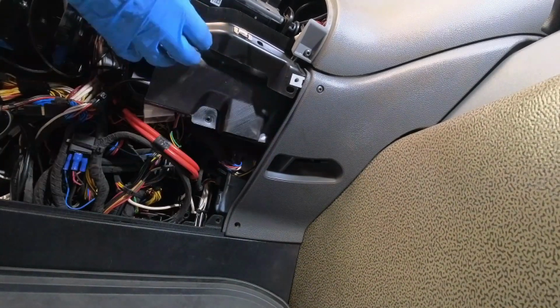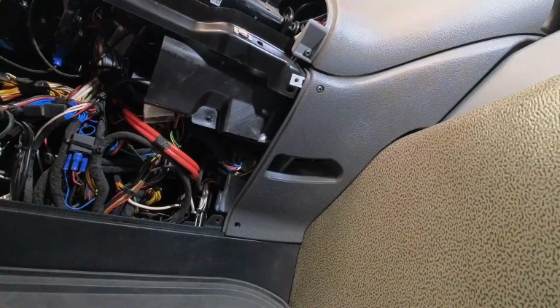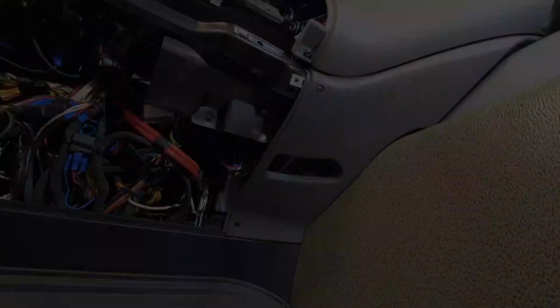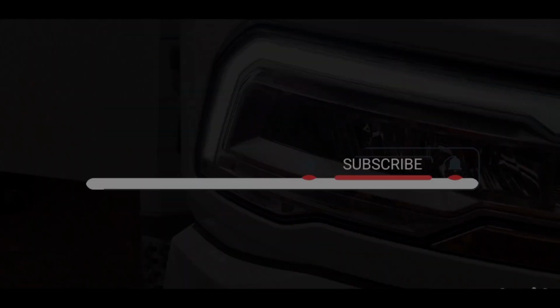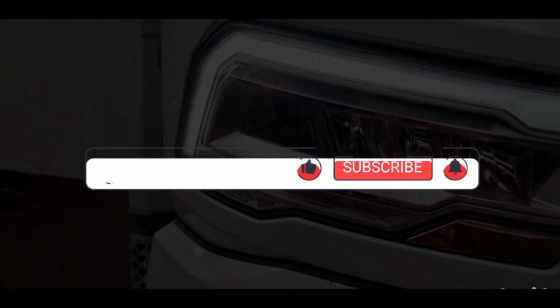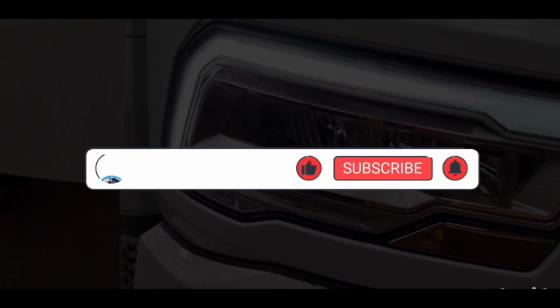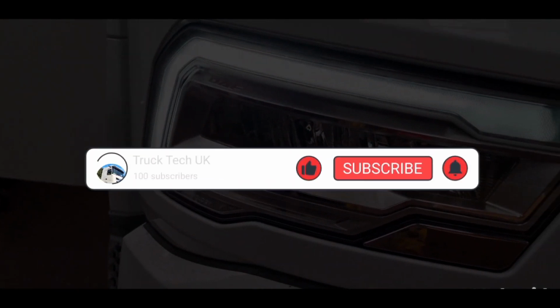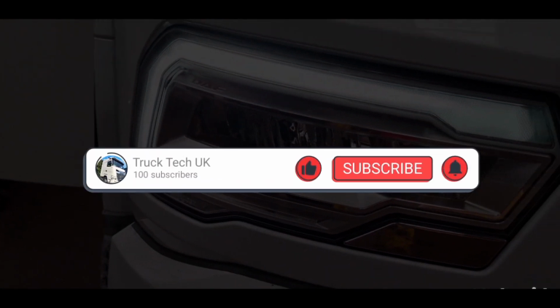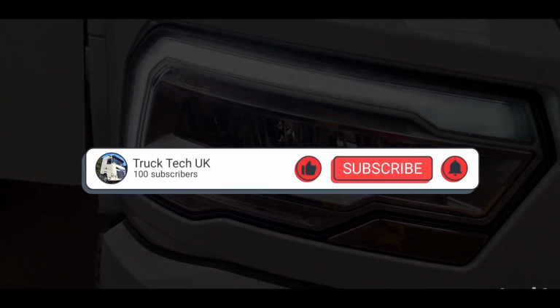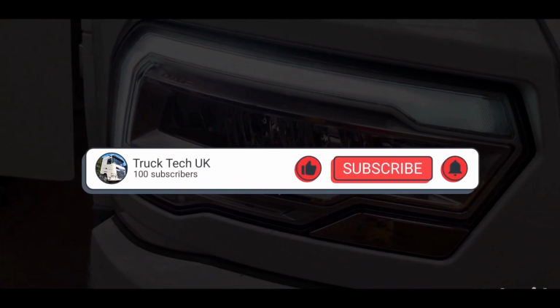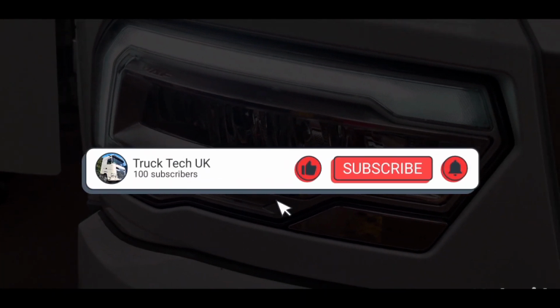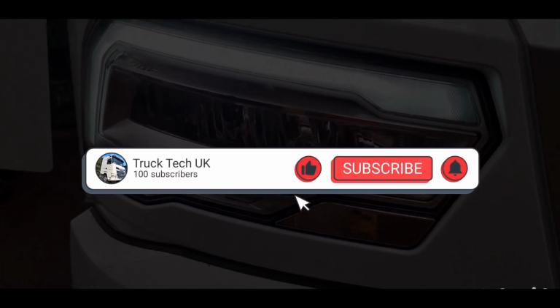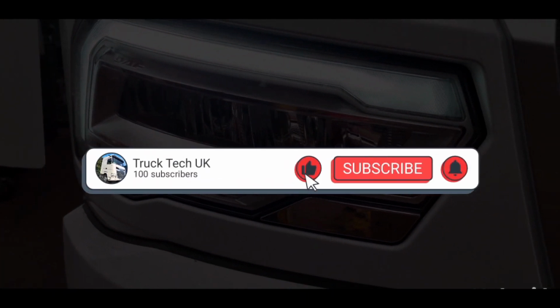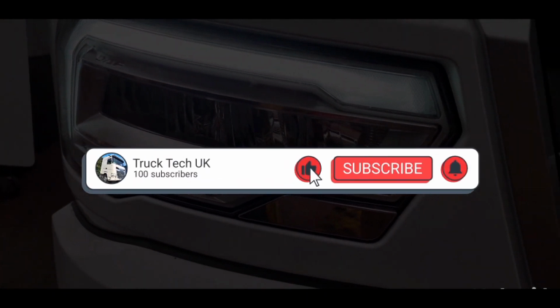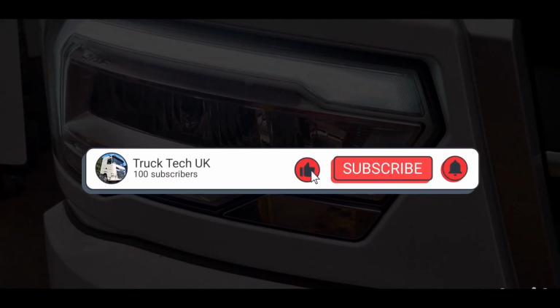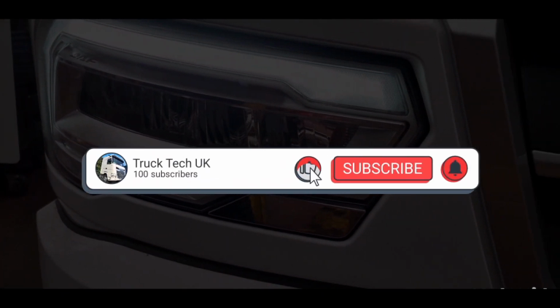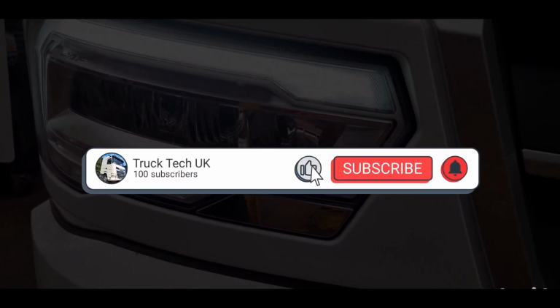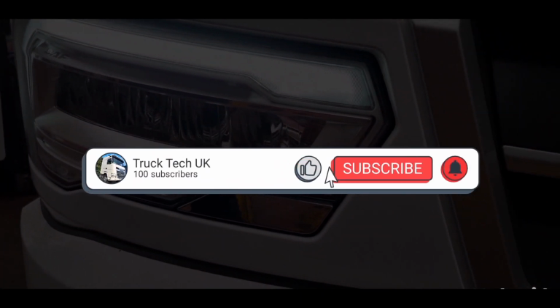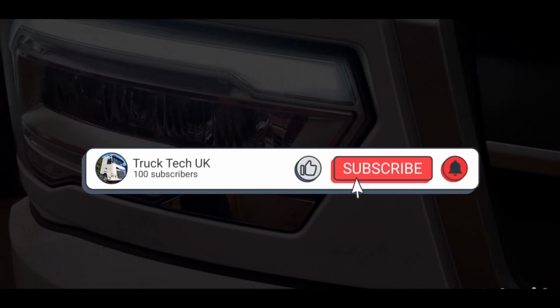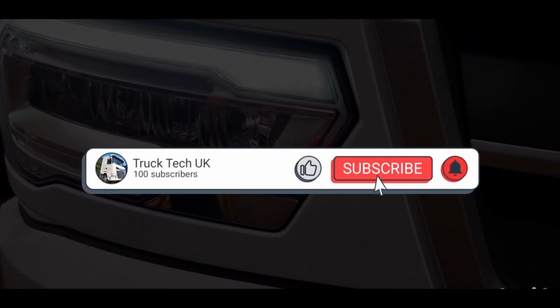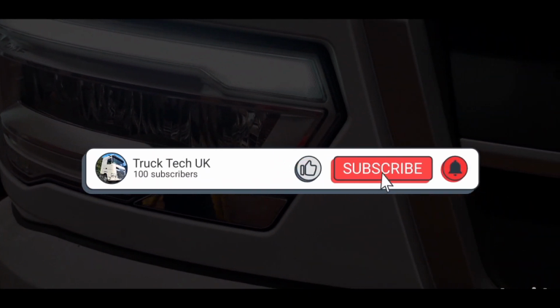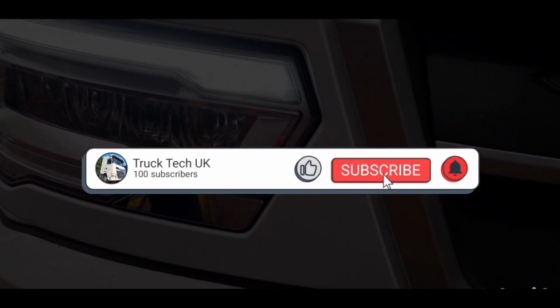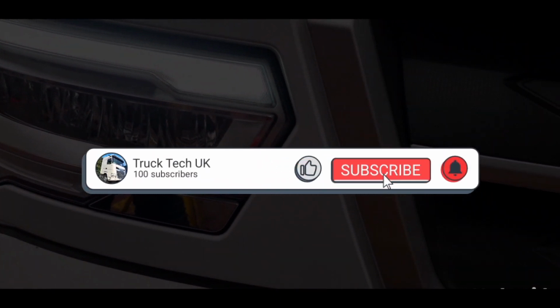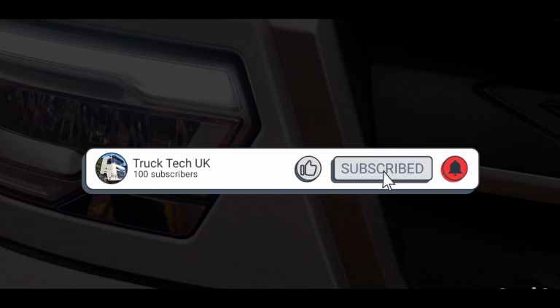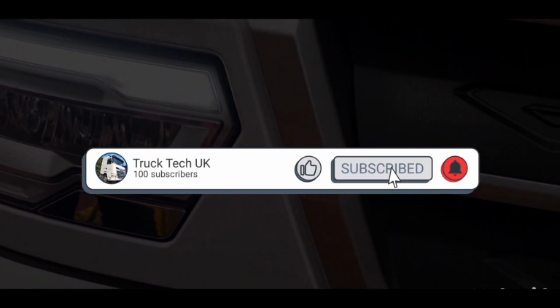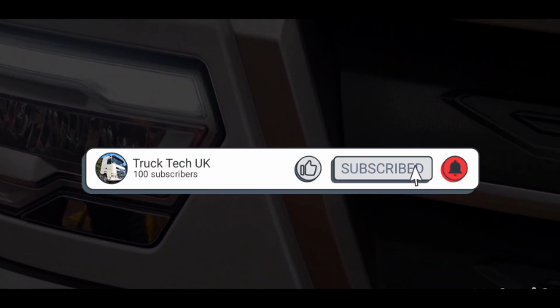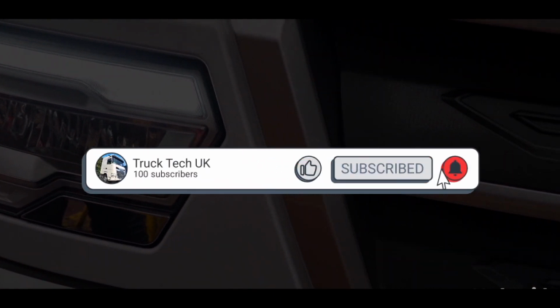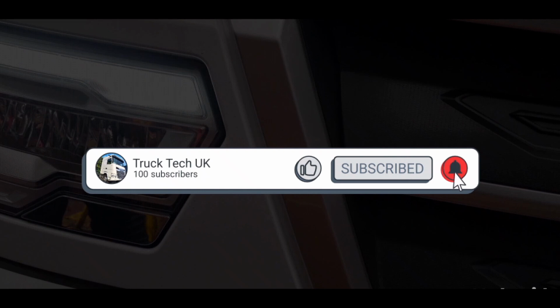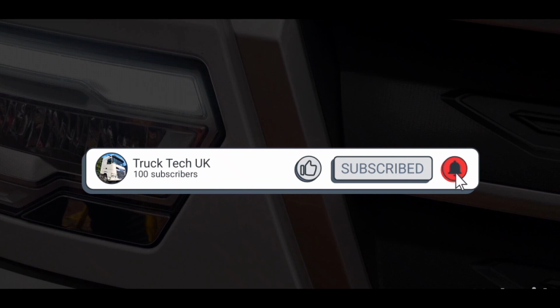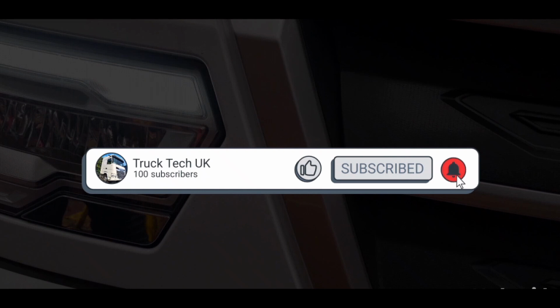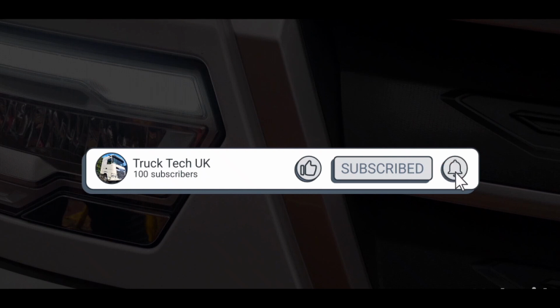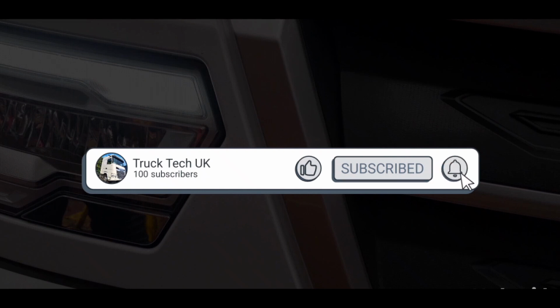If you haven't already, please like this video, subscribe and ring that bell as it will let you know when I have a new video out for you to watch.